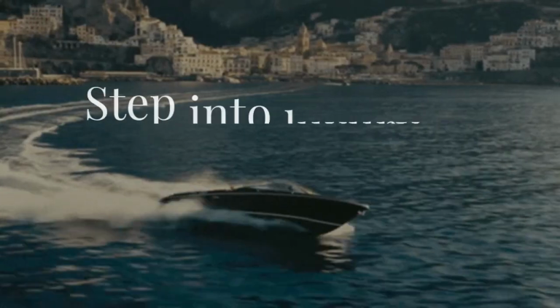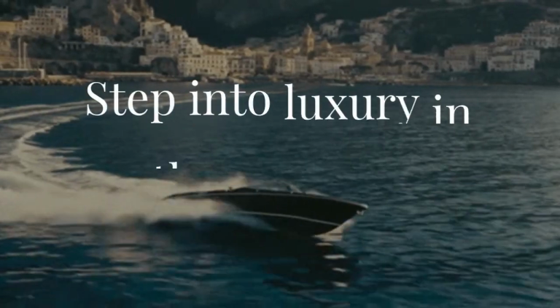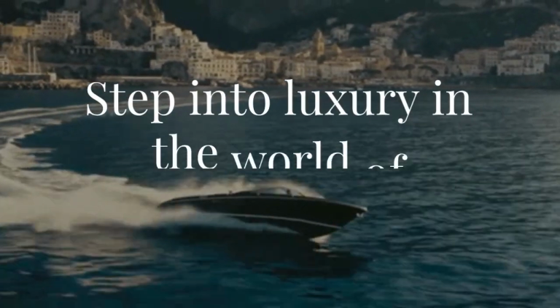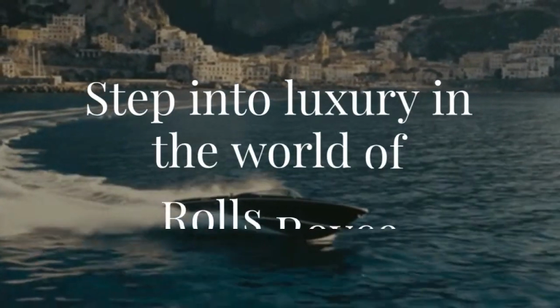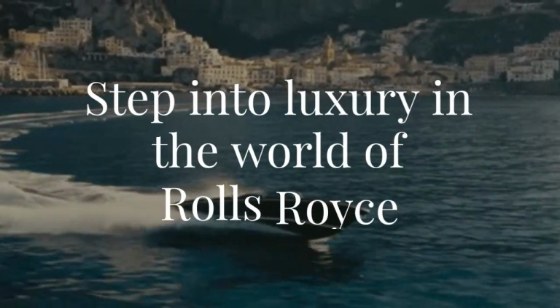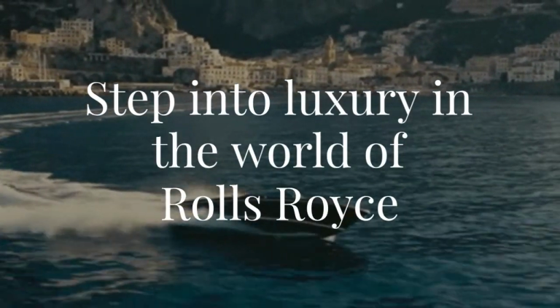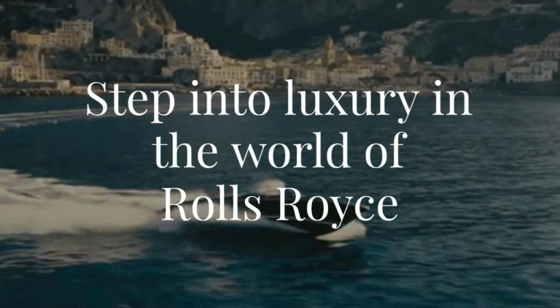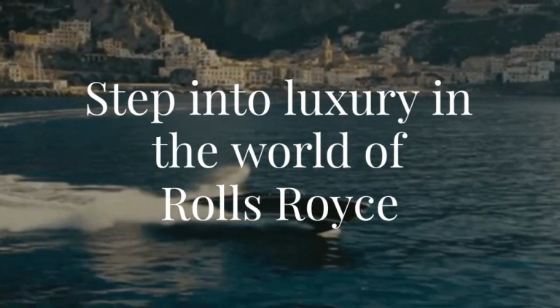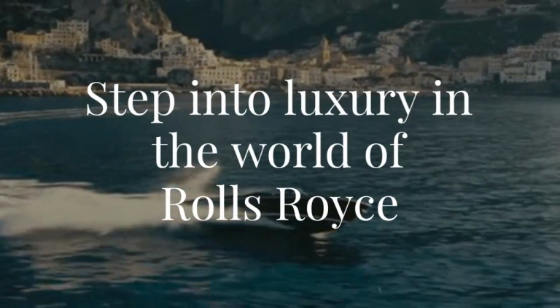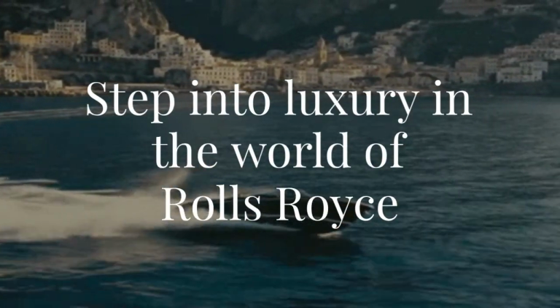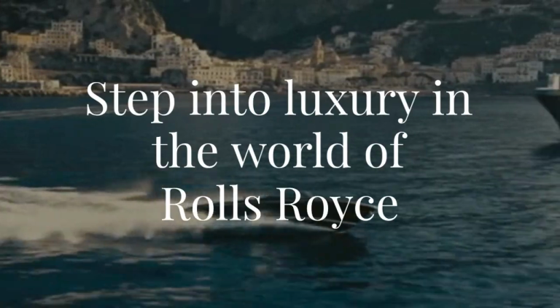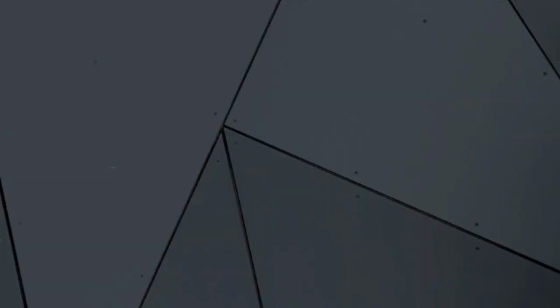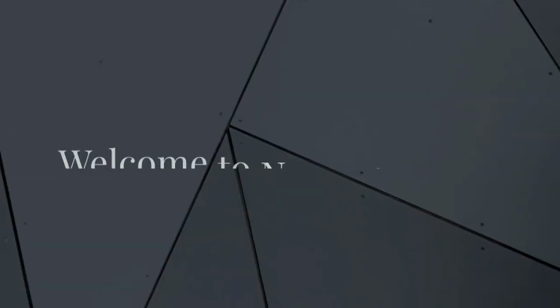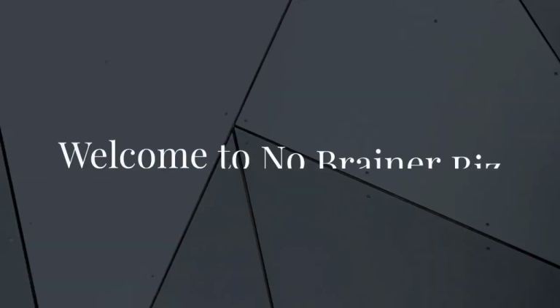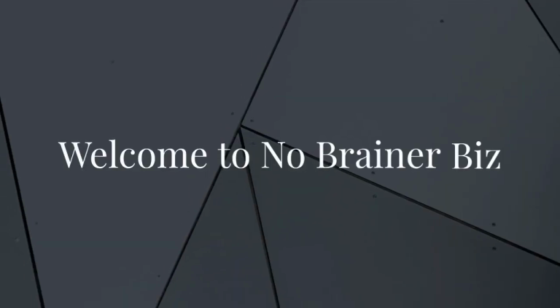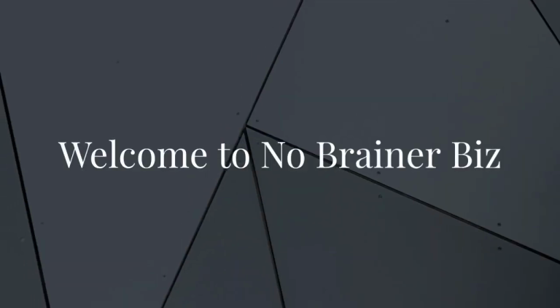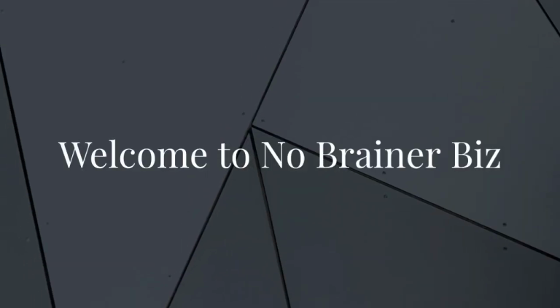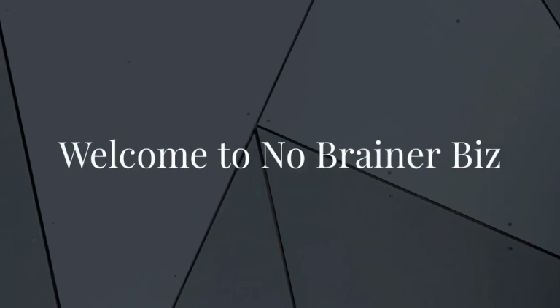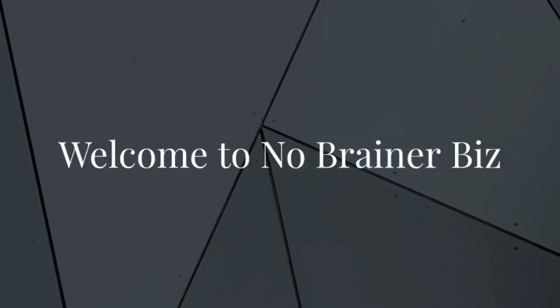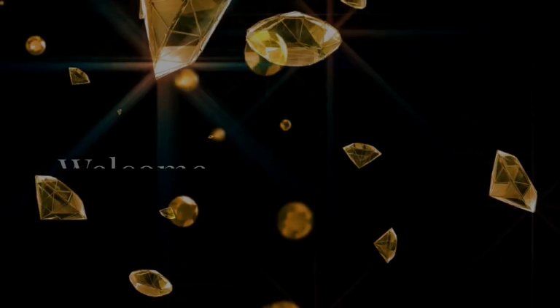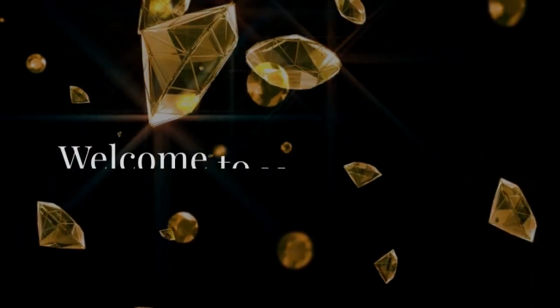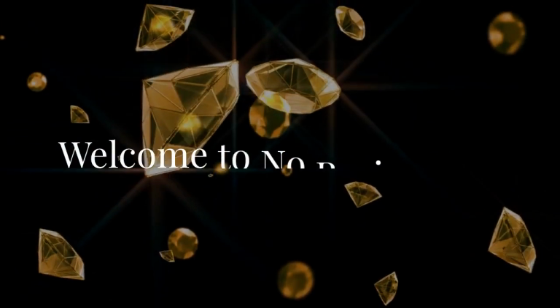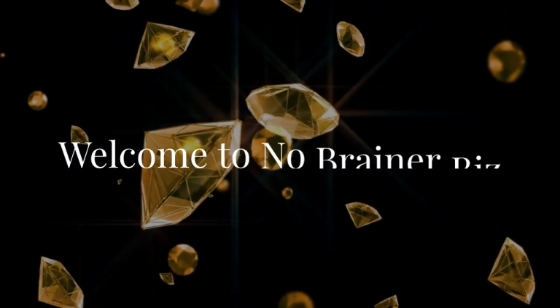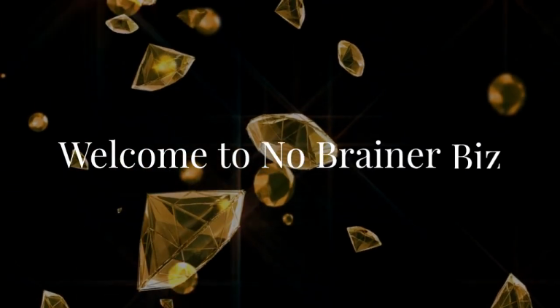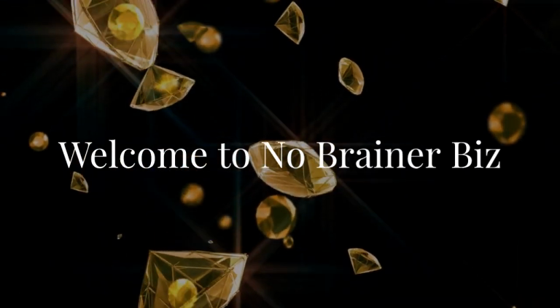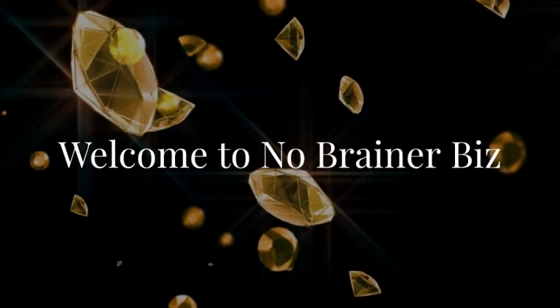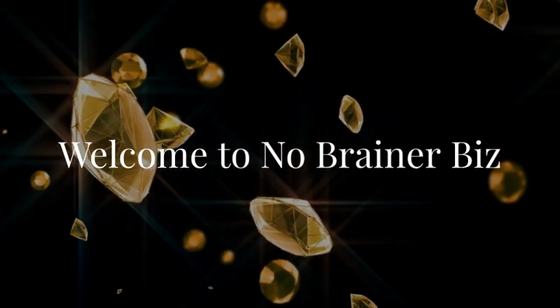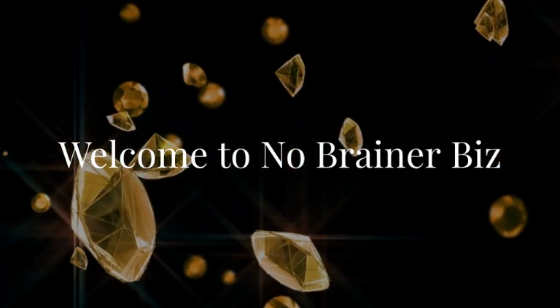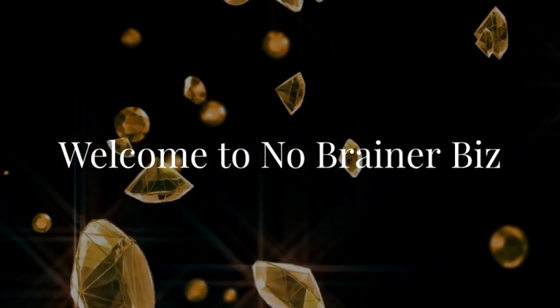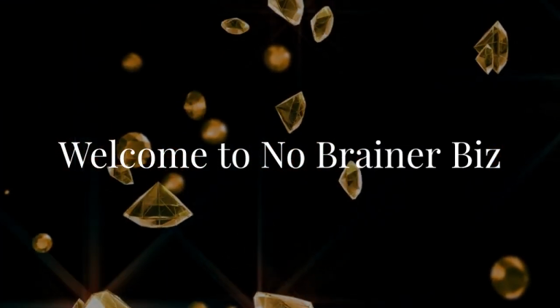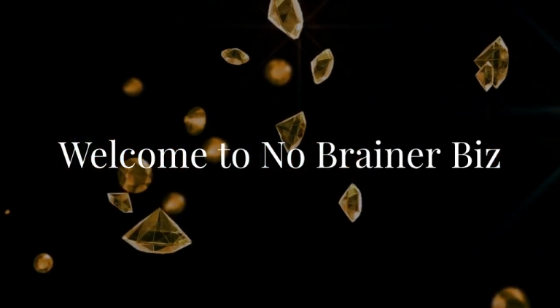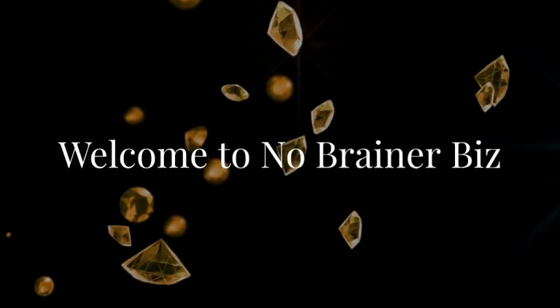Step into luxury in the world of Rolls-Royce. Welcome to No-Brainer Biz, the ultimate destination for discovering luxury careers.